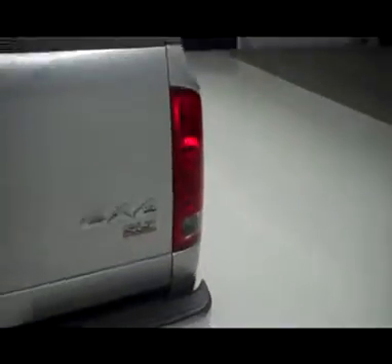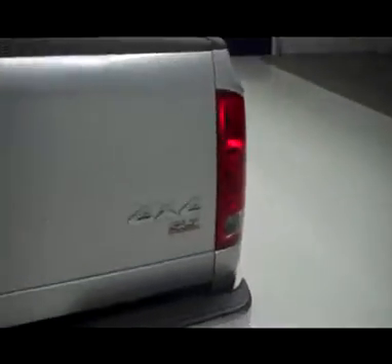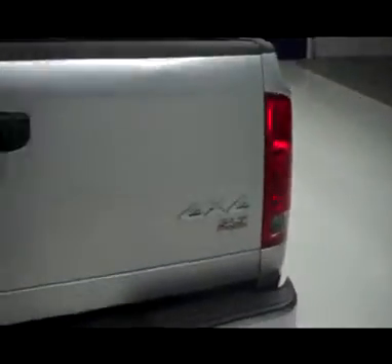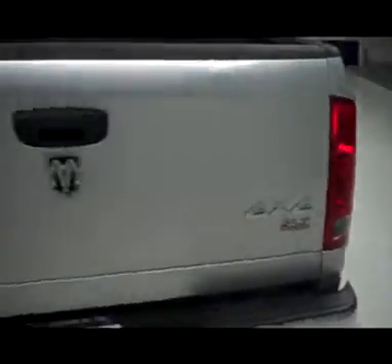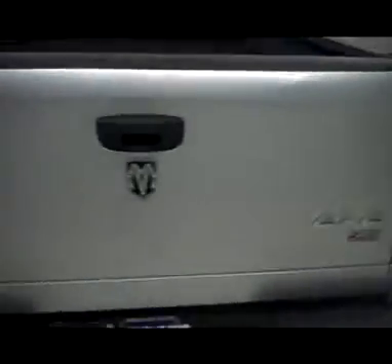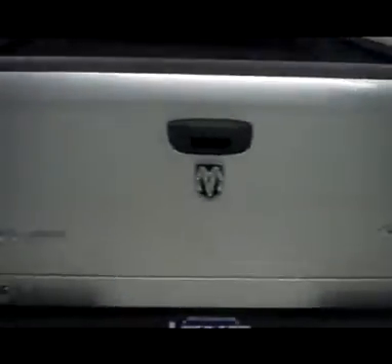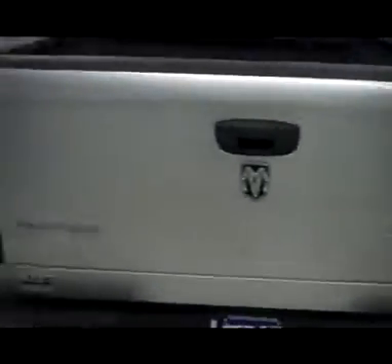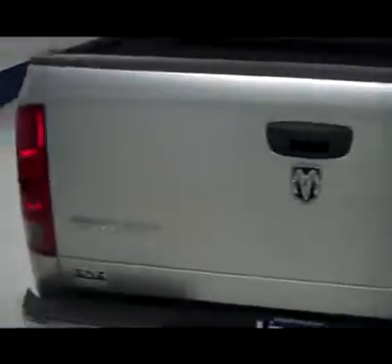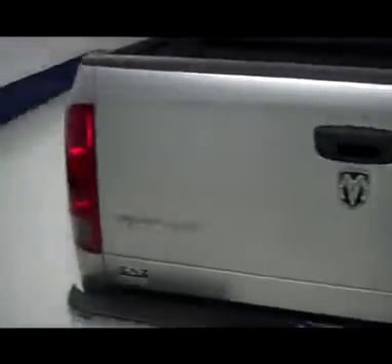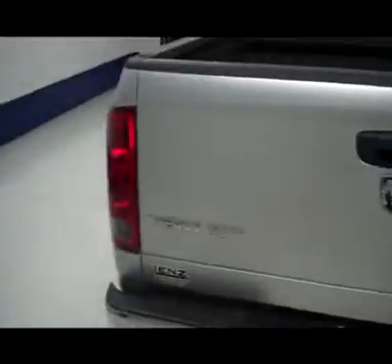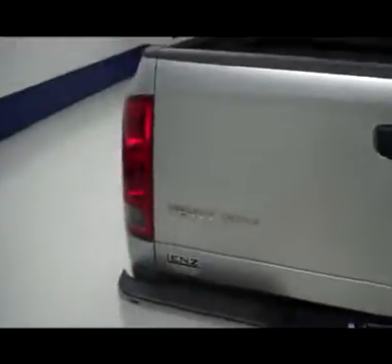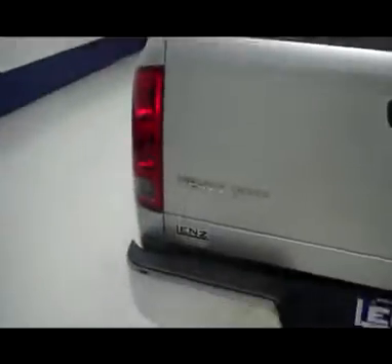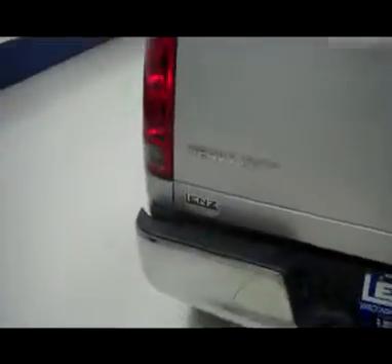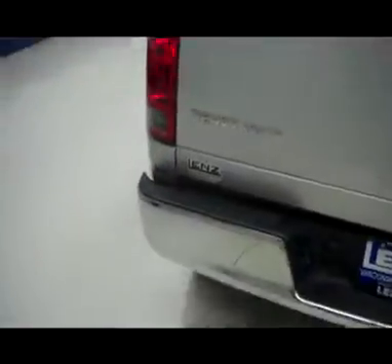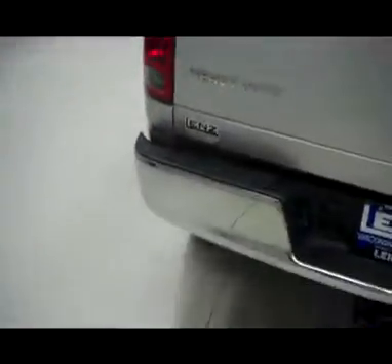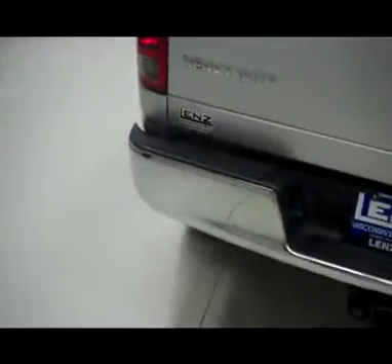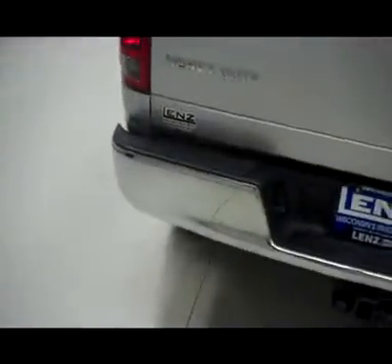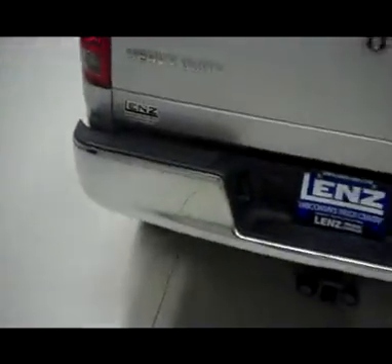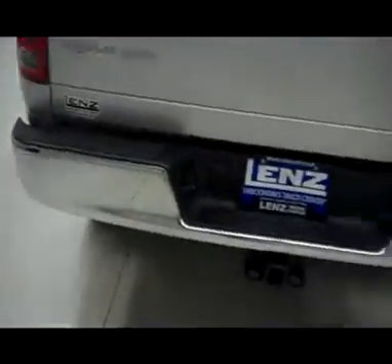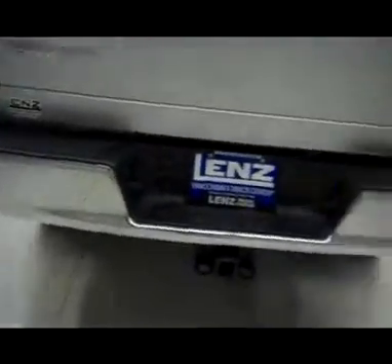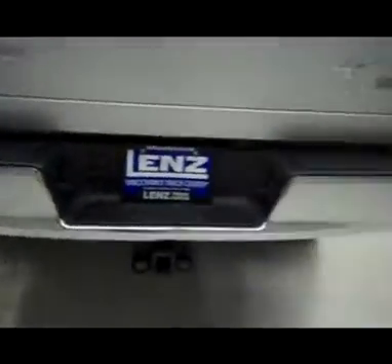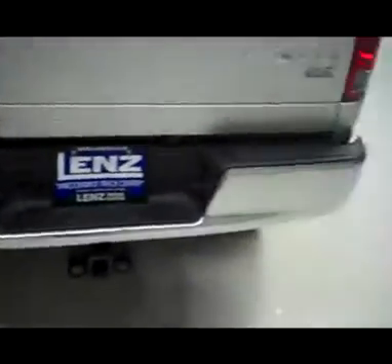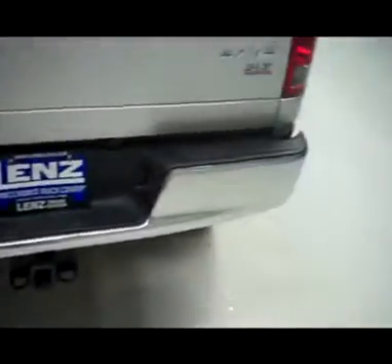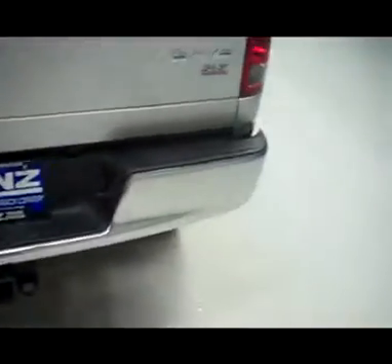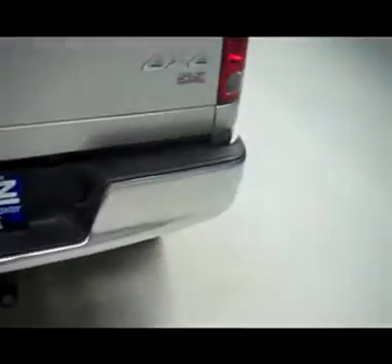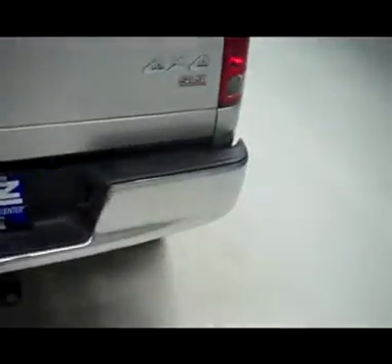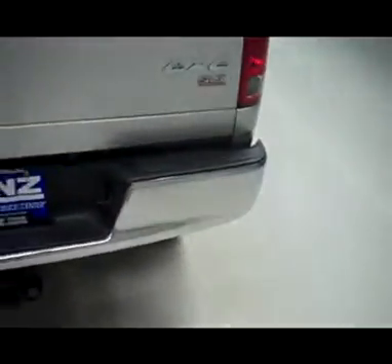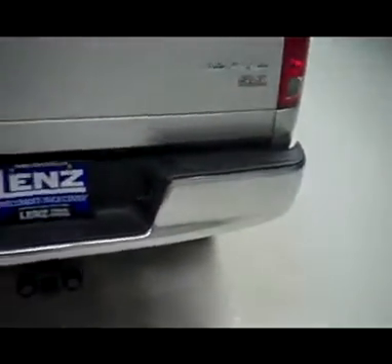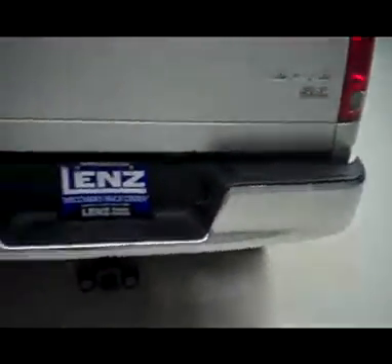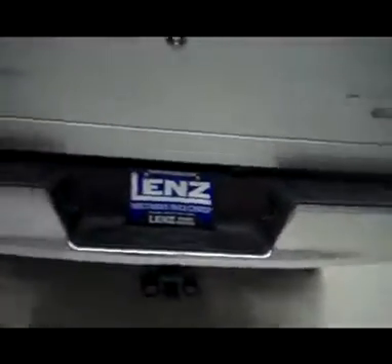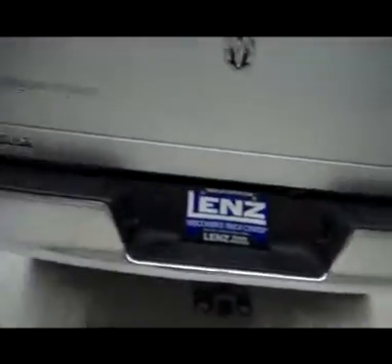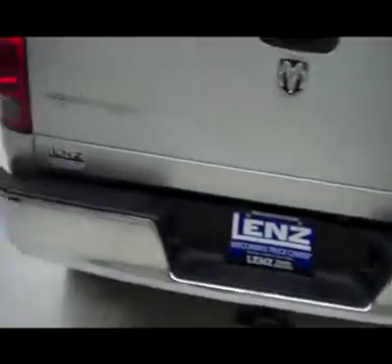As we look at the tailgate, it's in great condition, with a very clean chrome rear bumper.